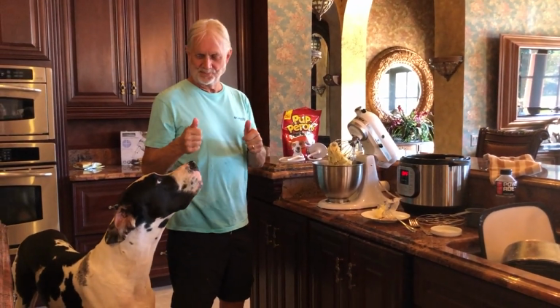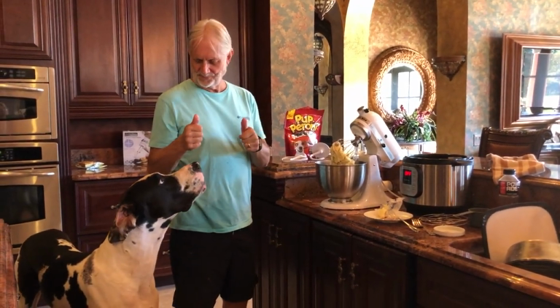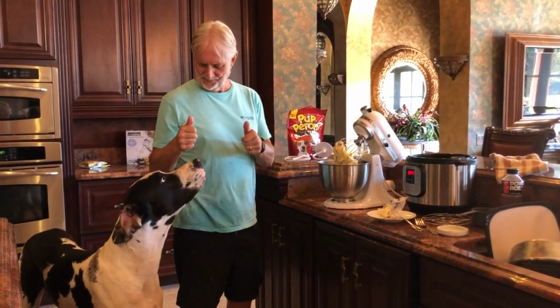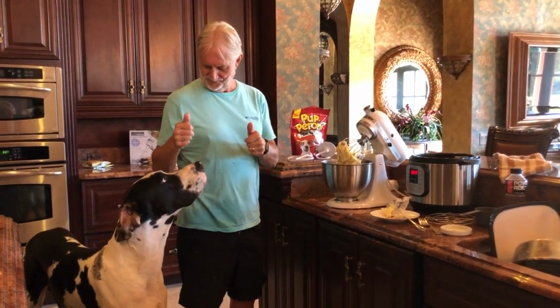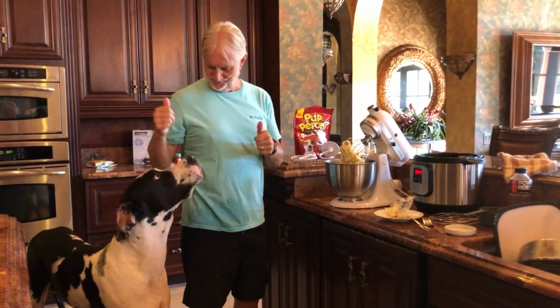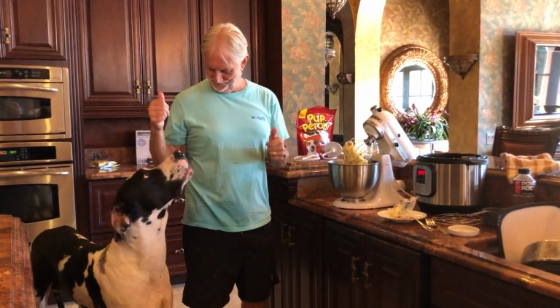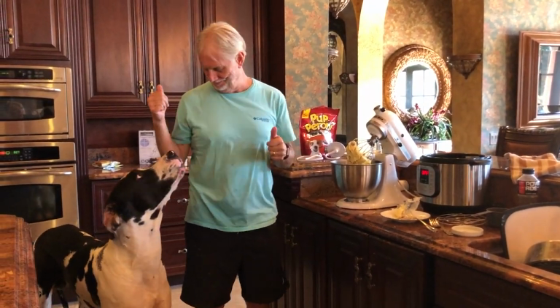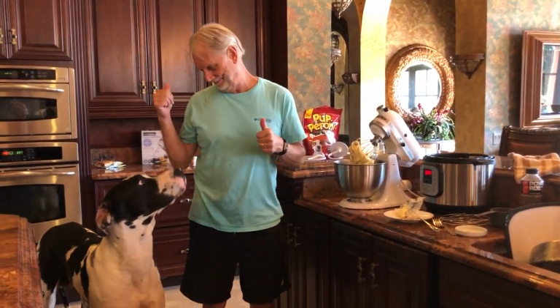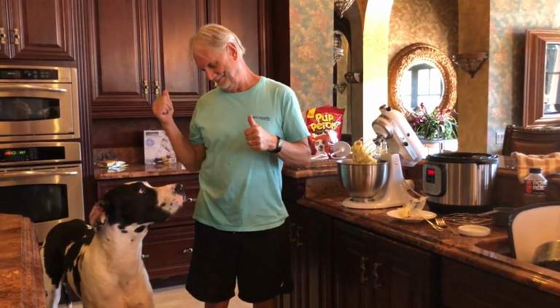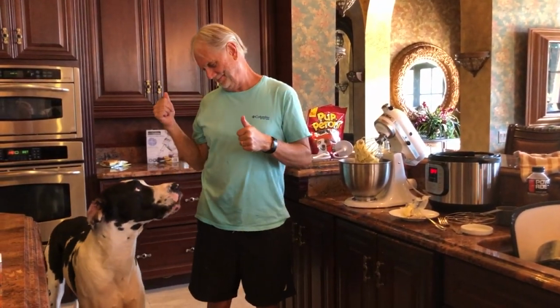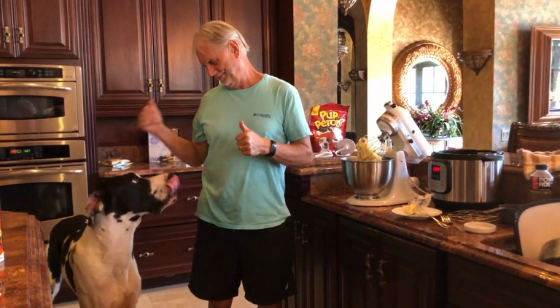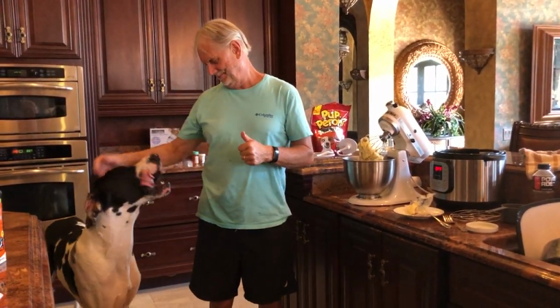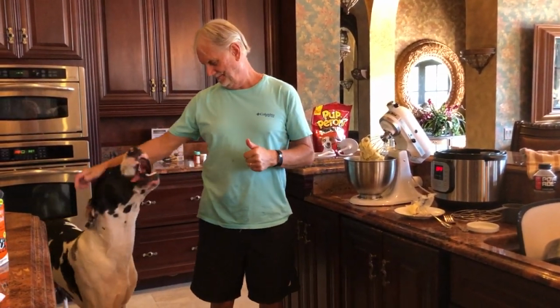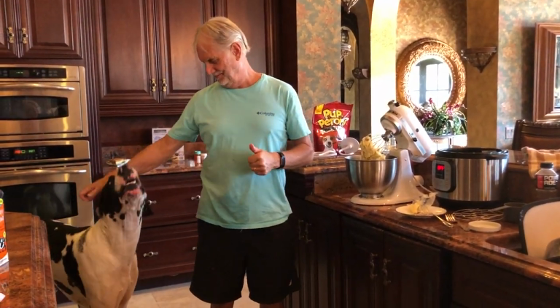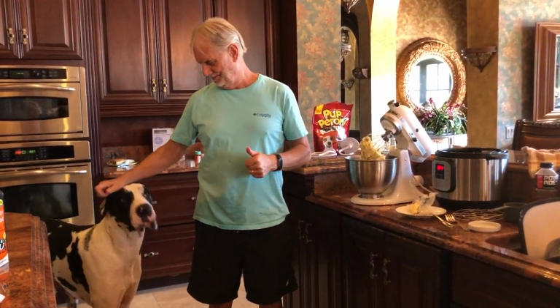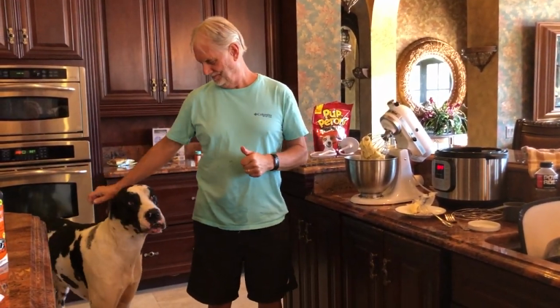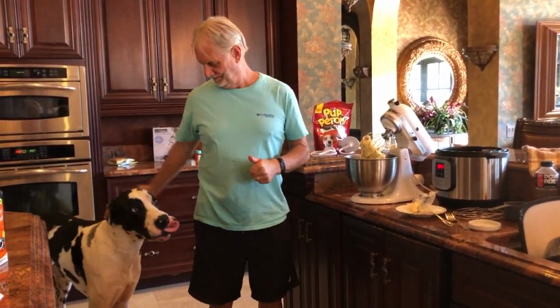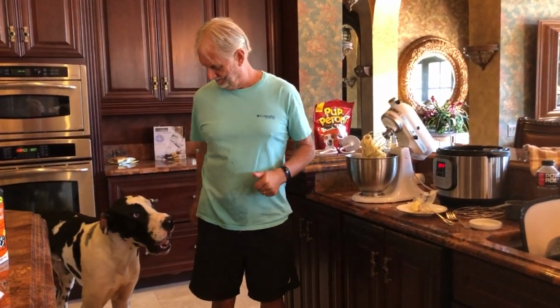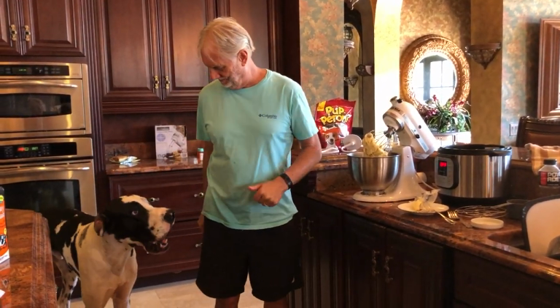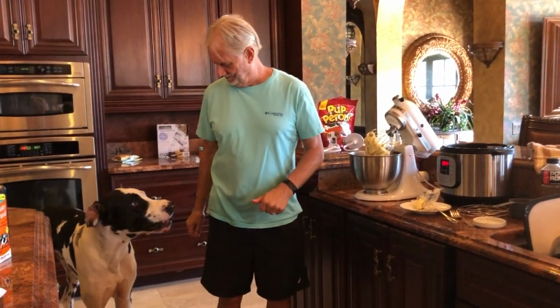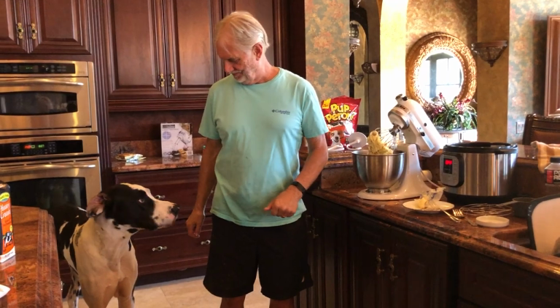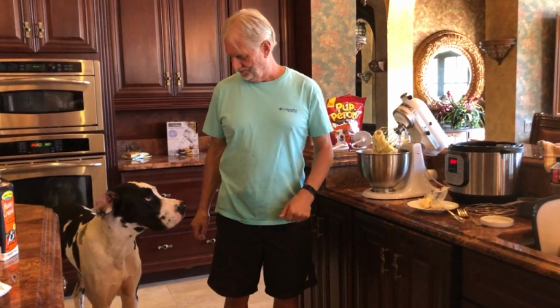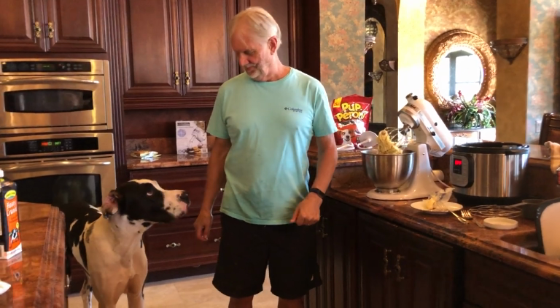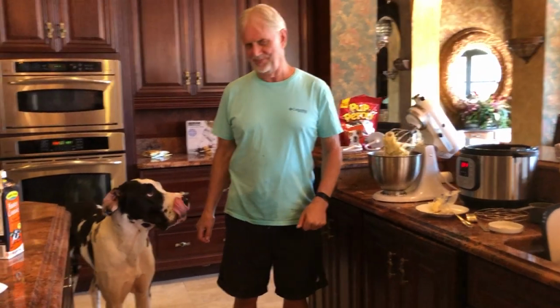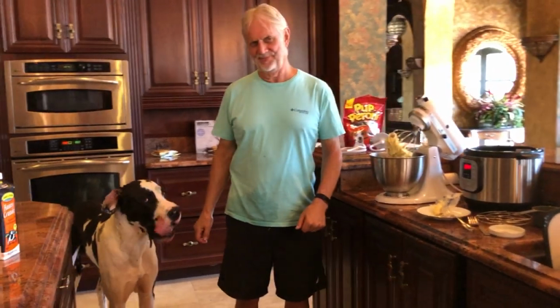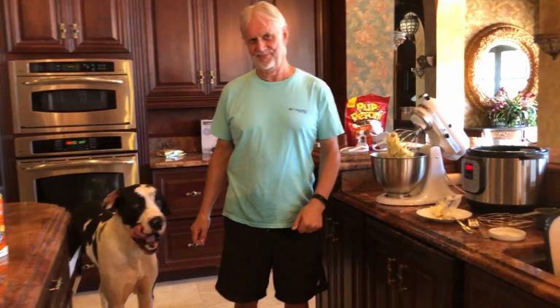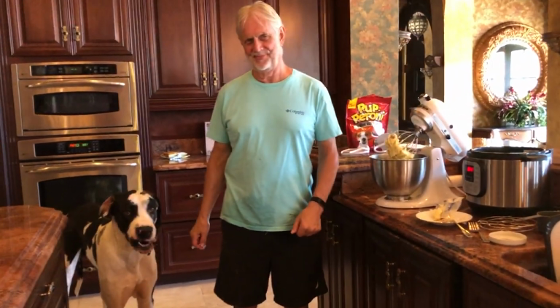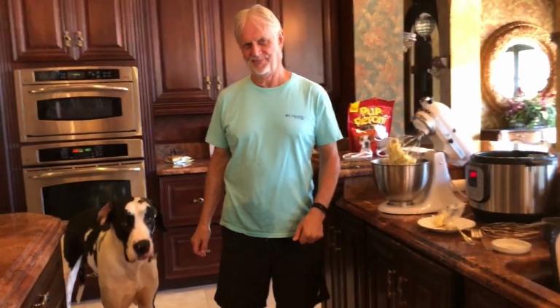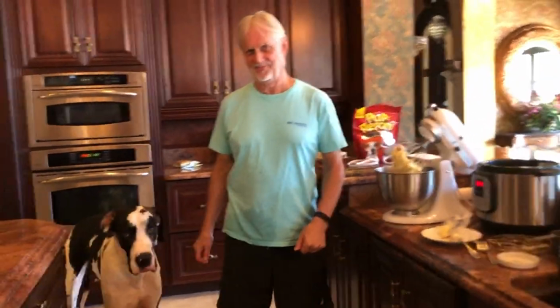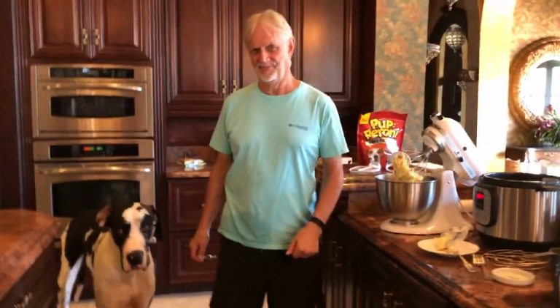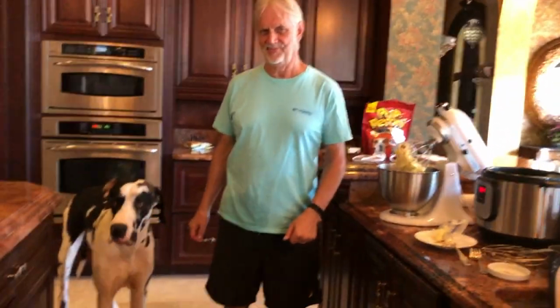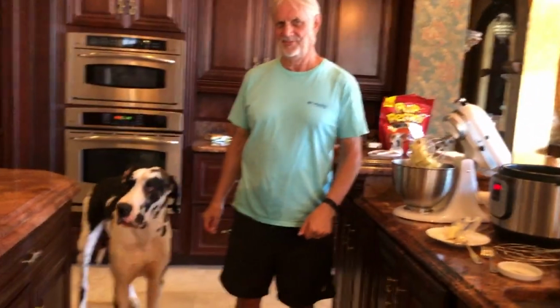Thumbs up — Mikey makes mashed potatoes! Mikey's cooking channel, join us for more adventures.